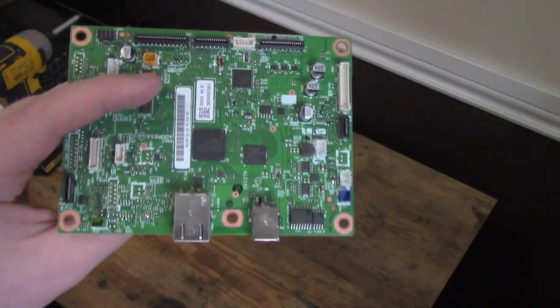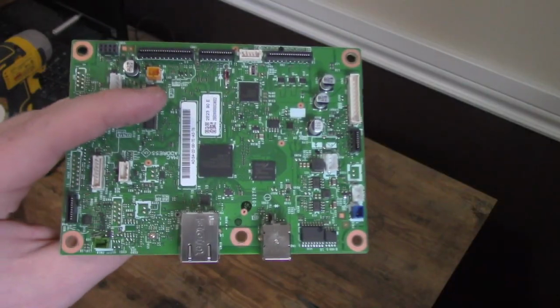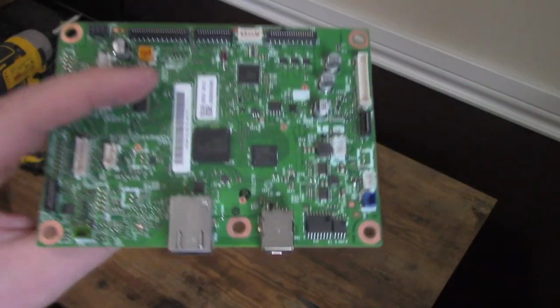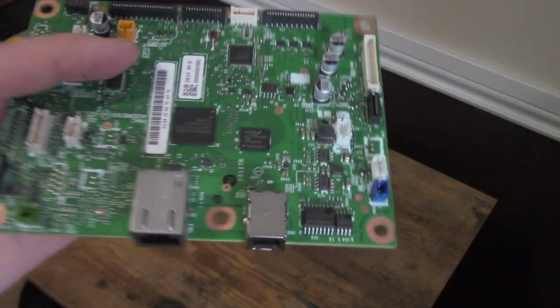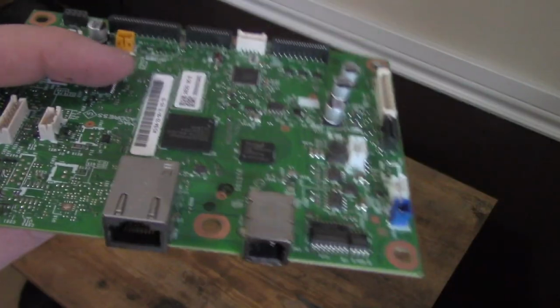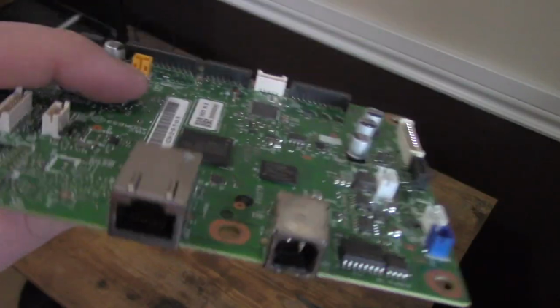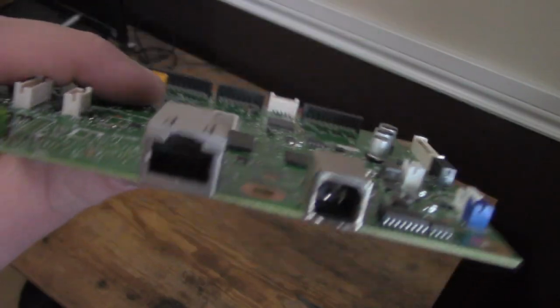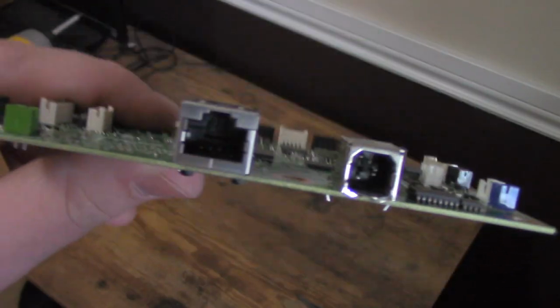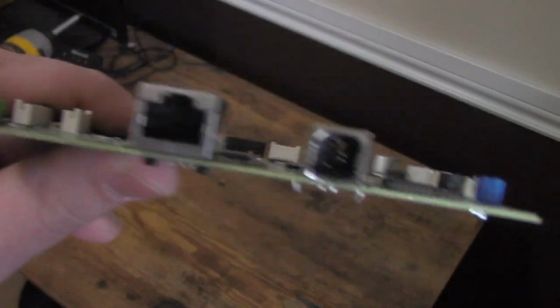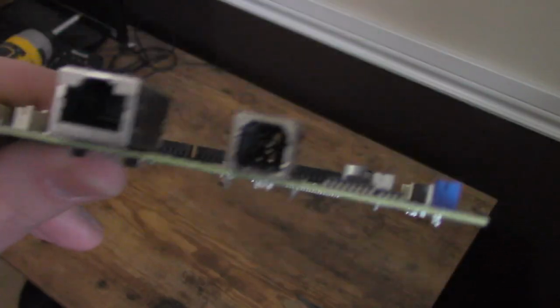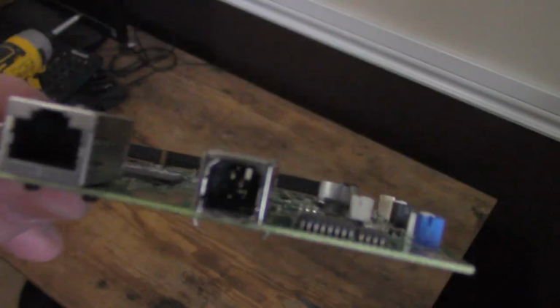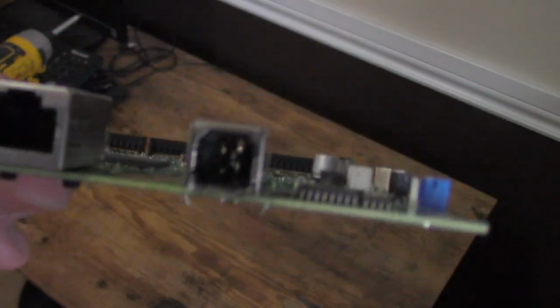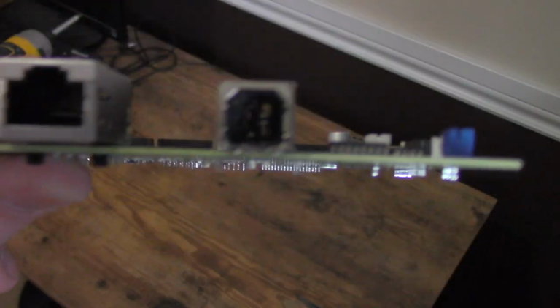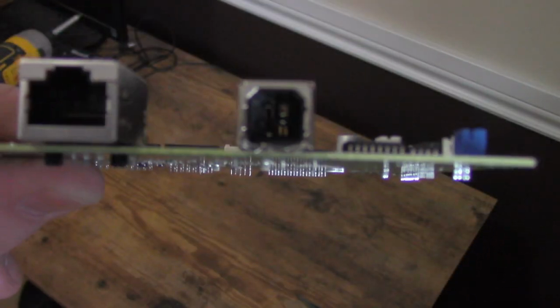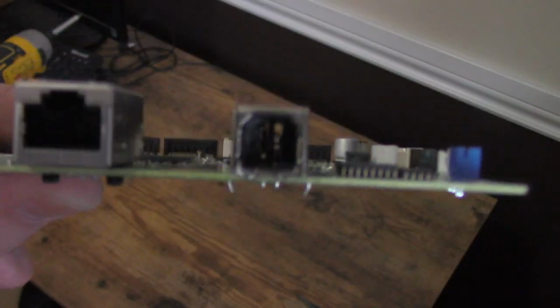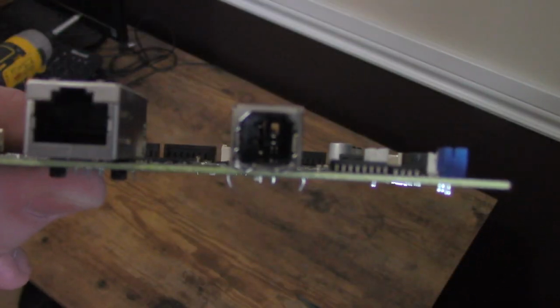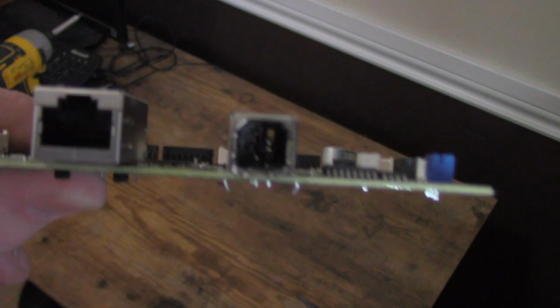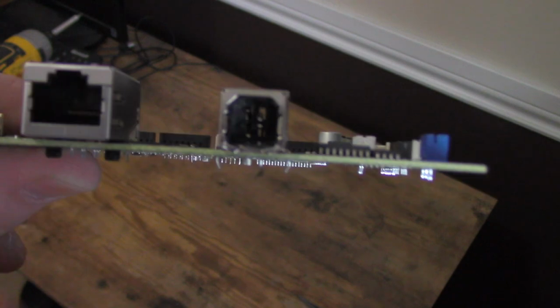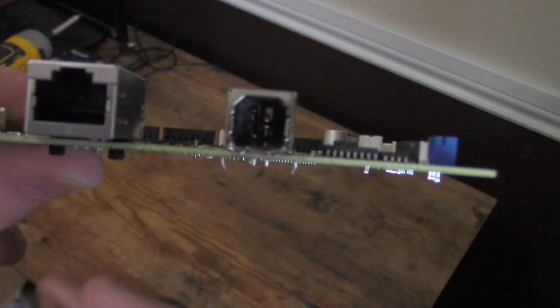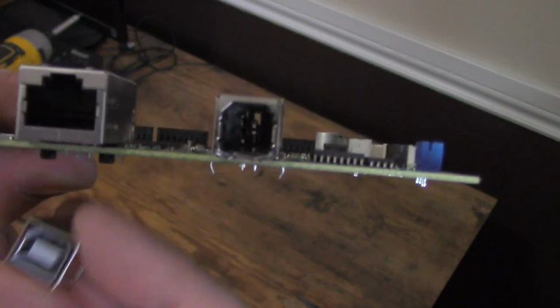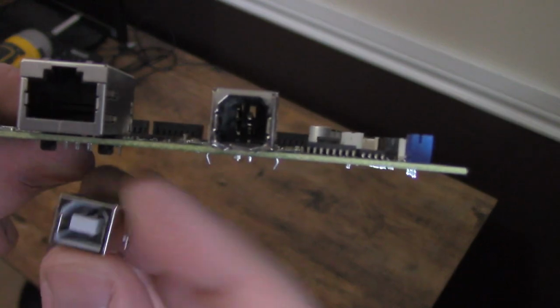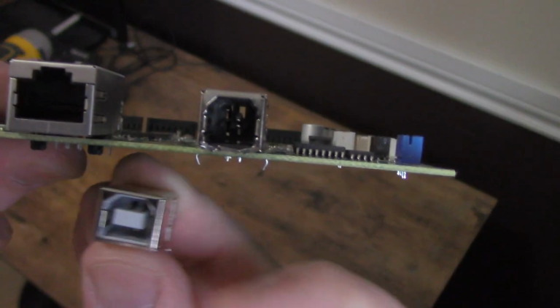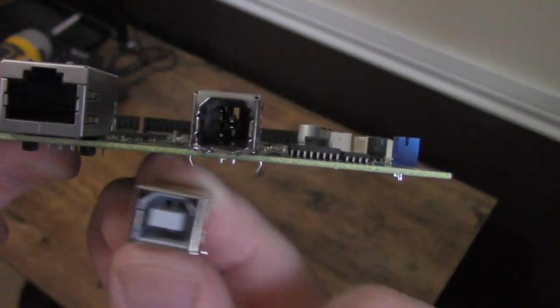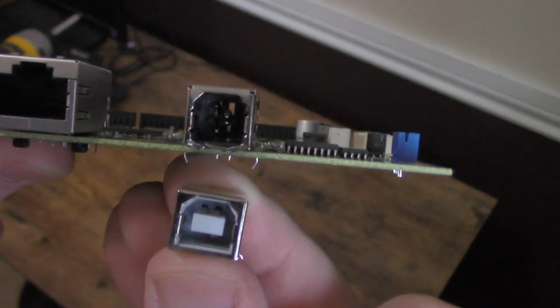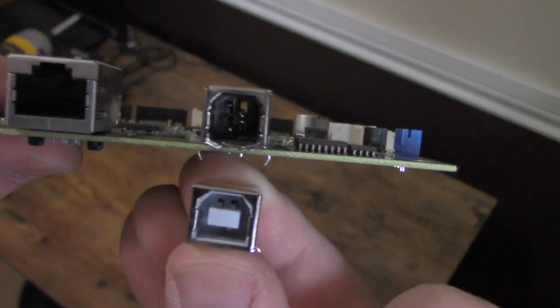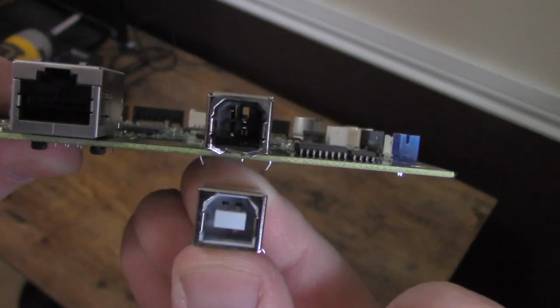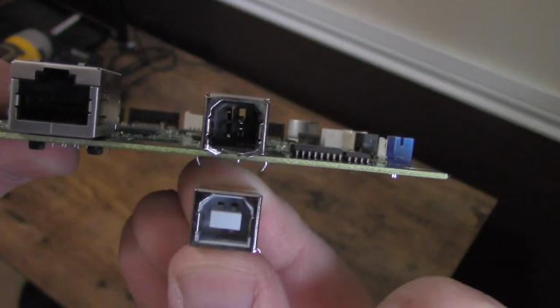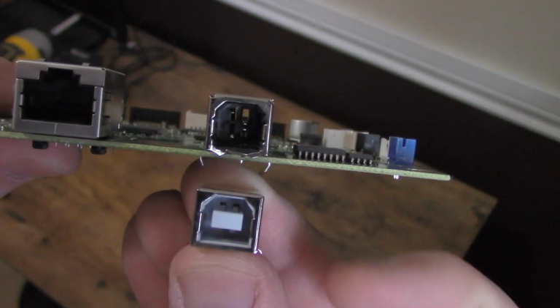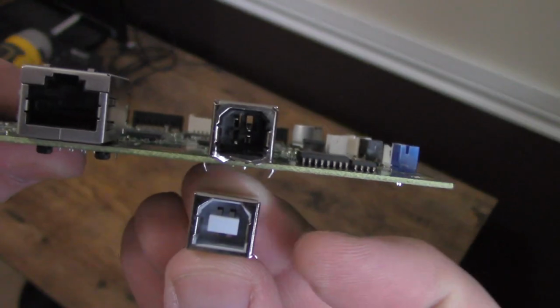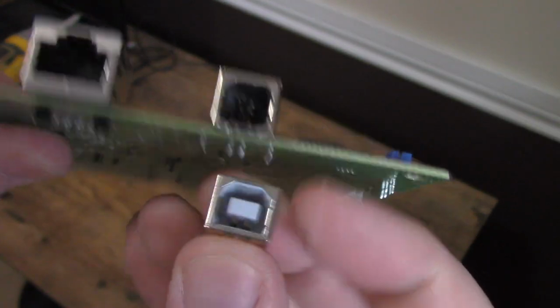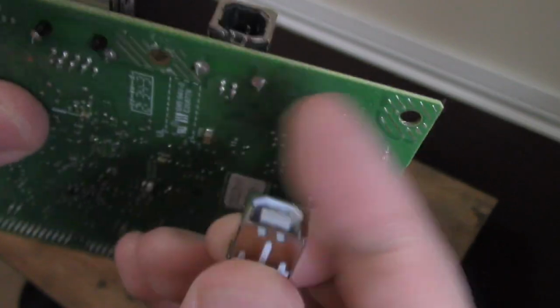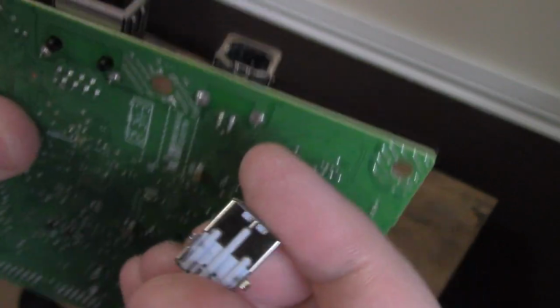The USB ports that printers use are pretty universal and don't require anything proprietary, so it was easy to find a bundle of 10 replacement ports on Amazon for about $13.